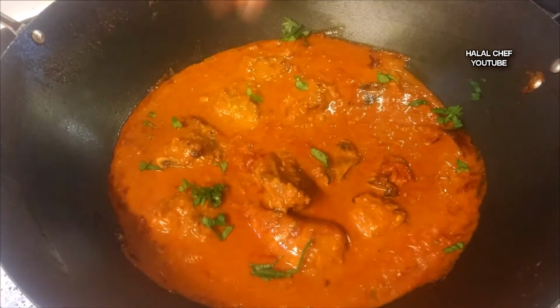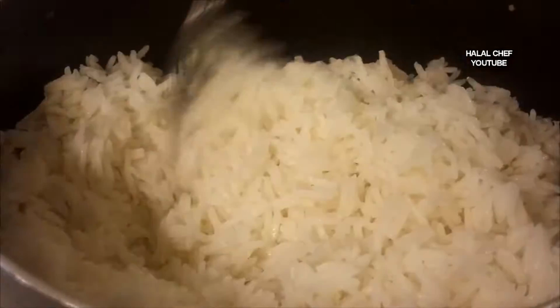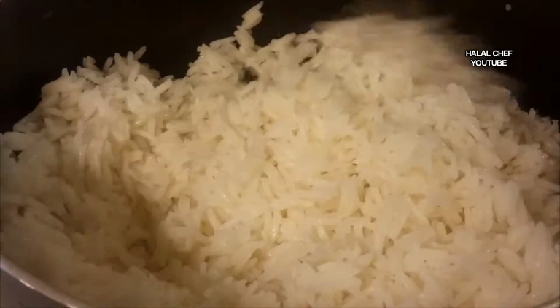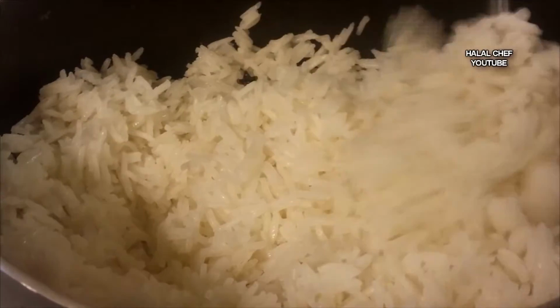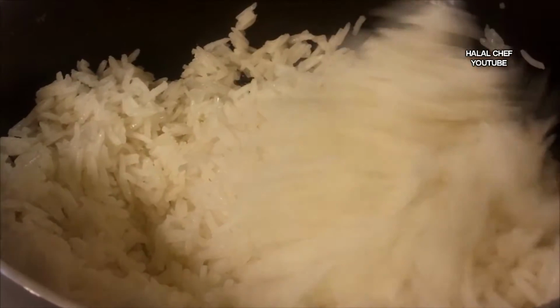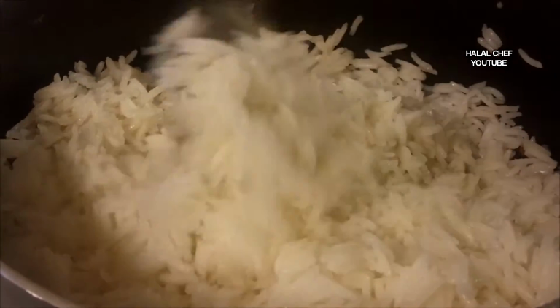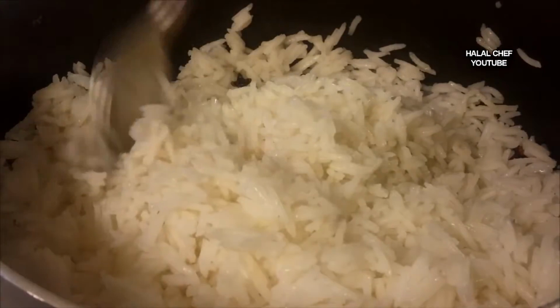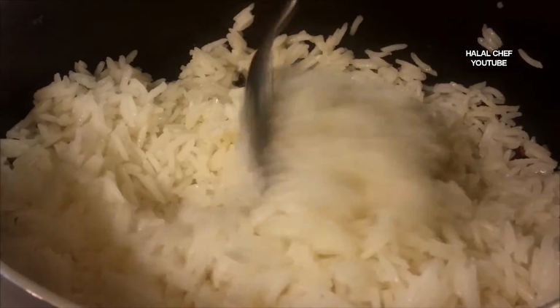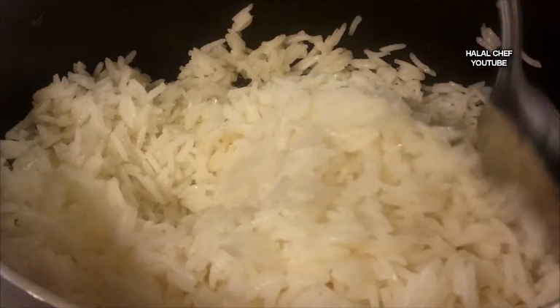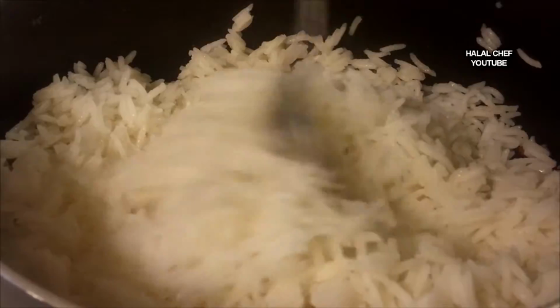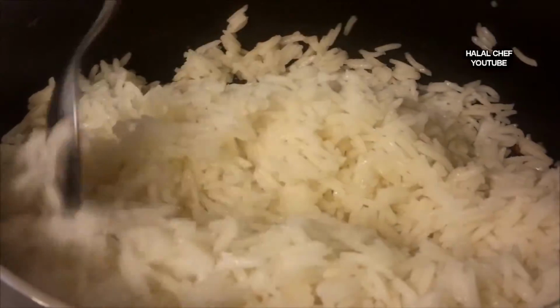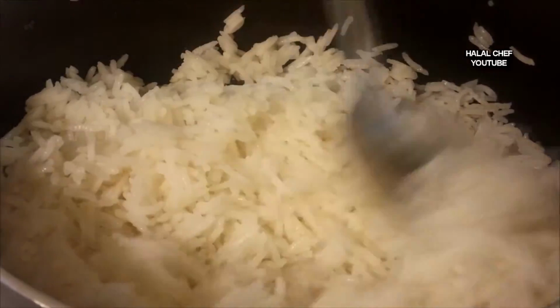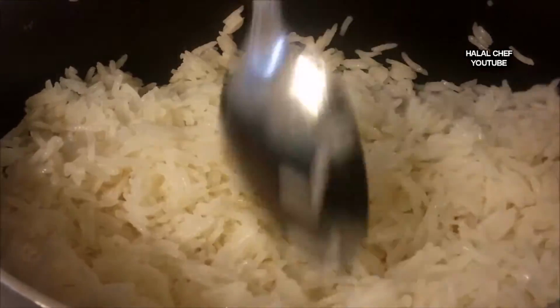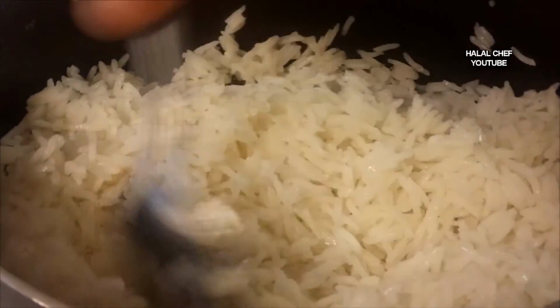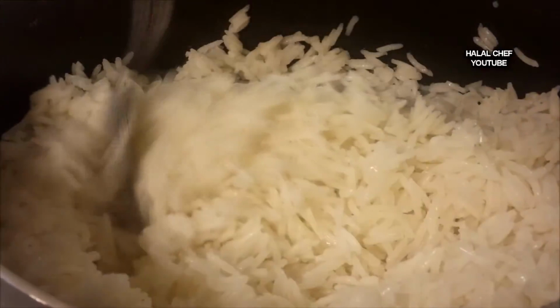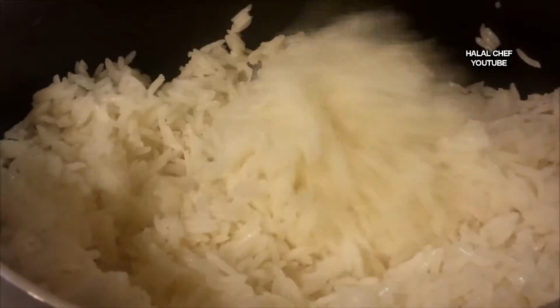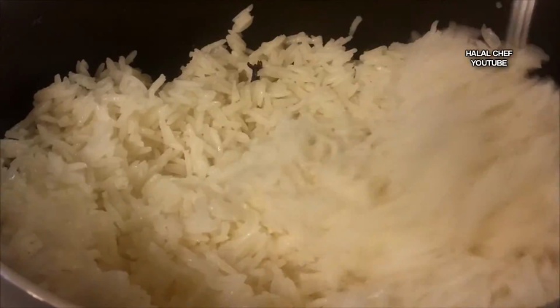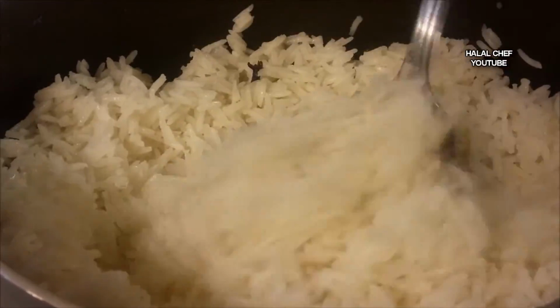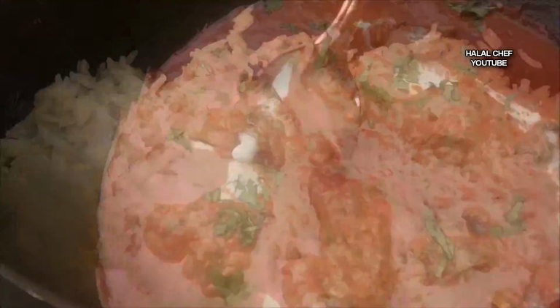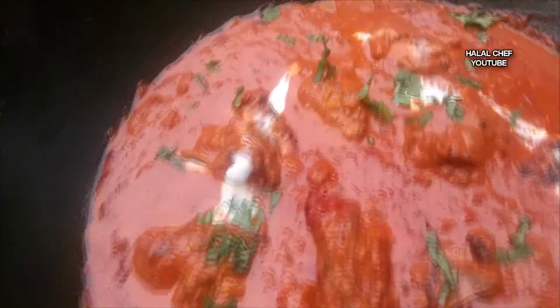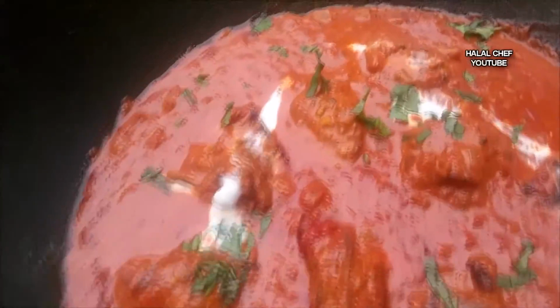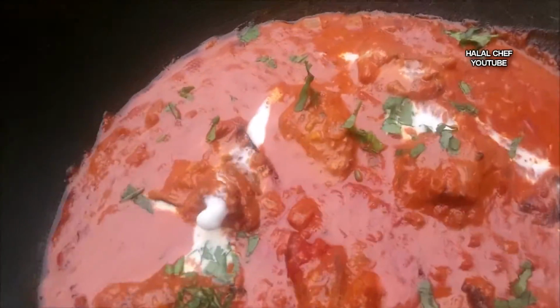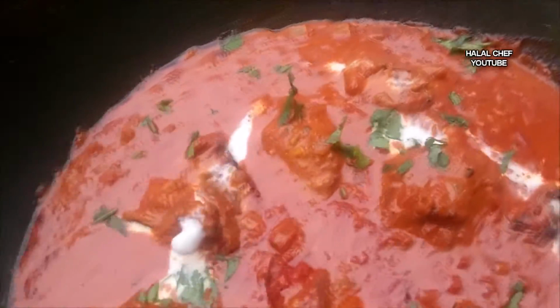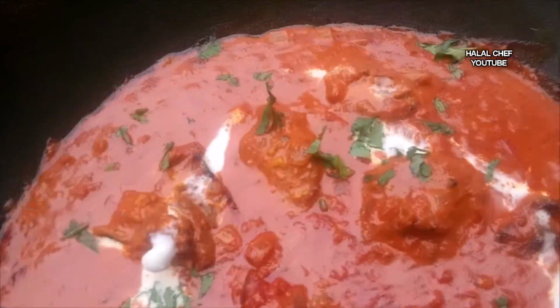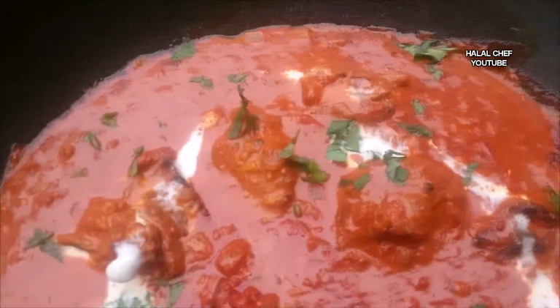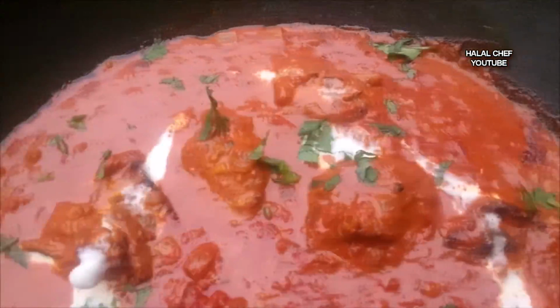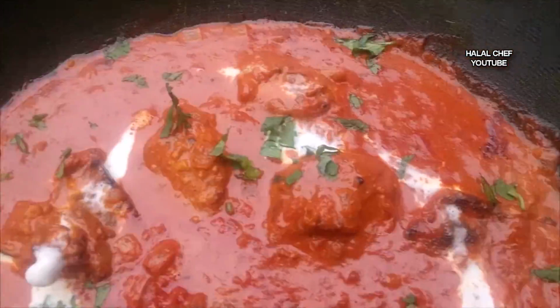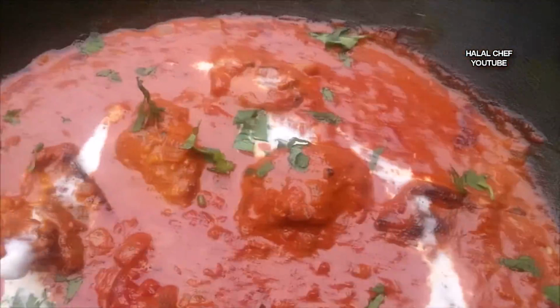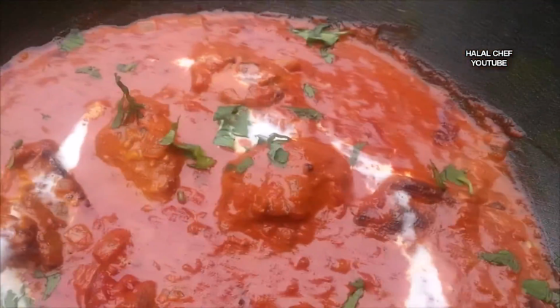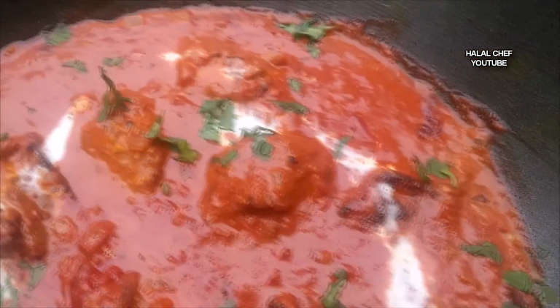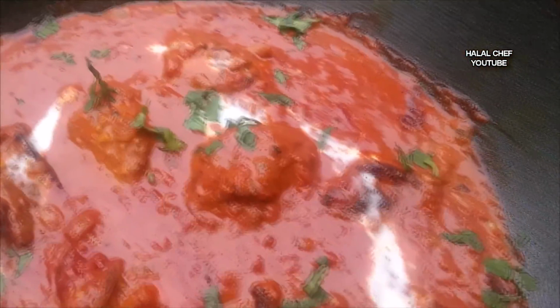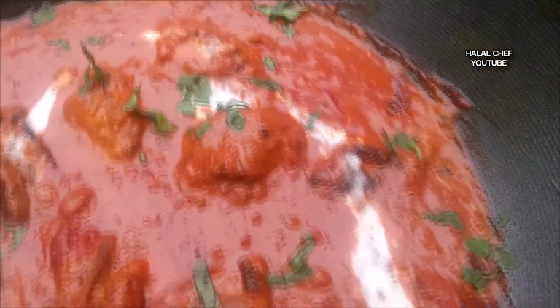Finish this off with fresh coriander. Make sure to boil some rice or warm up some bread. And here you have the delicious chicken tikka masala.